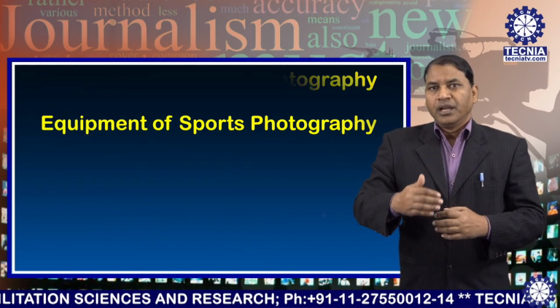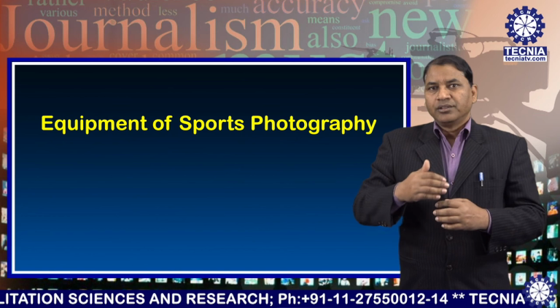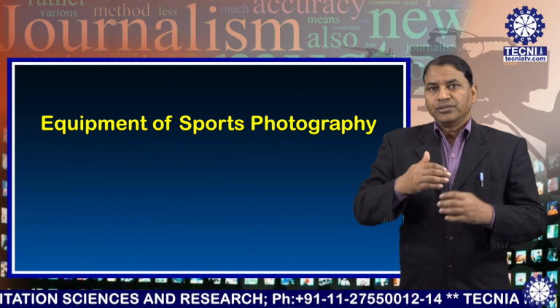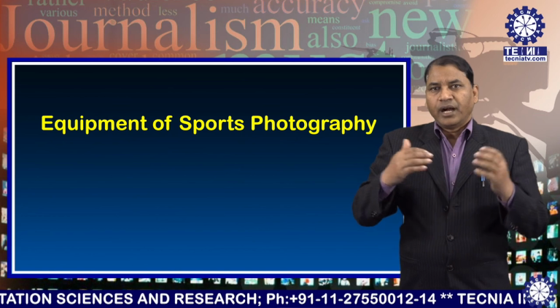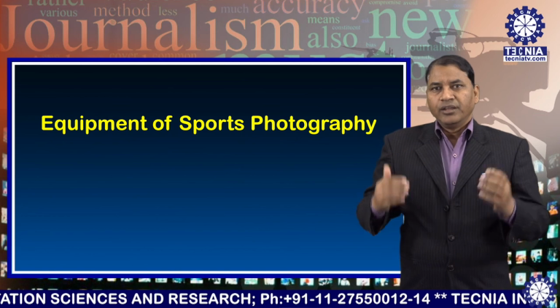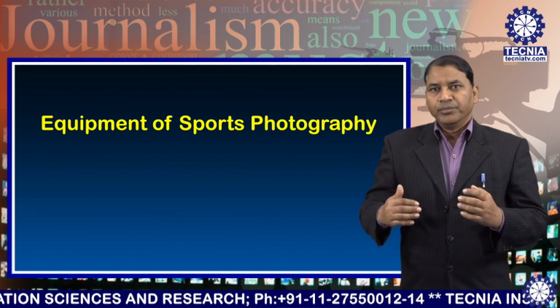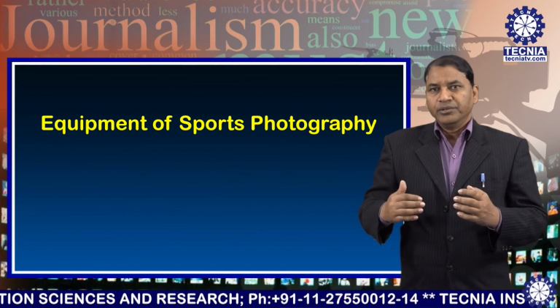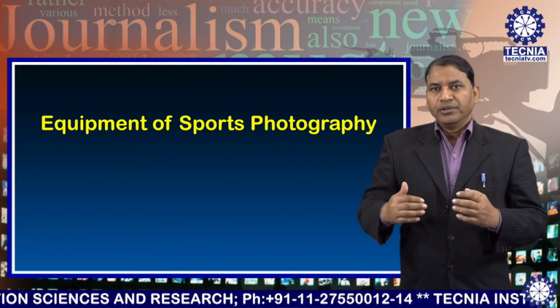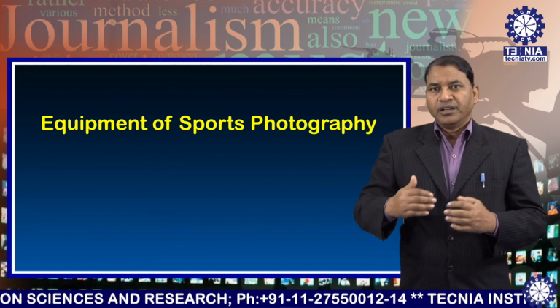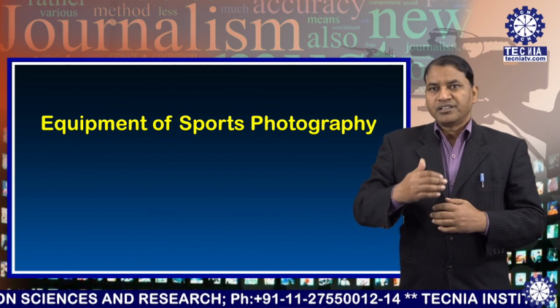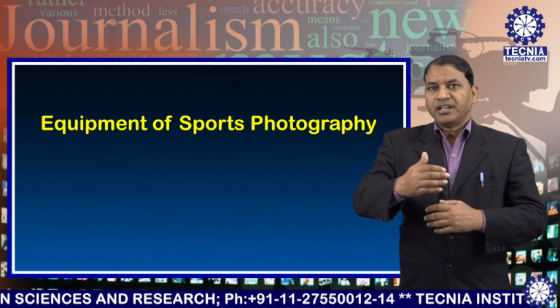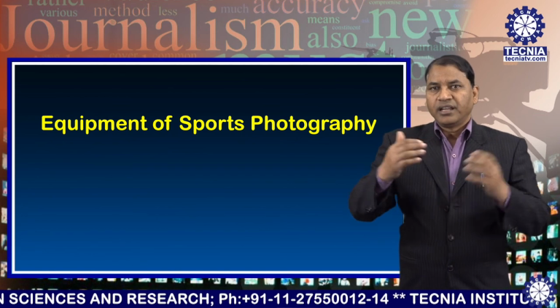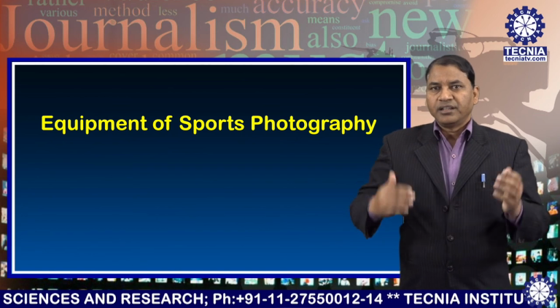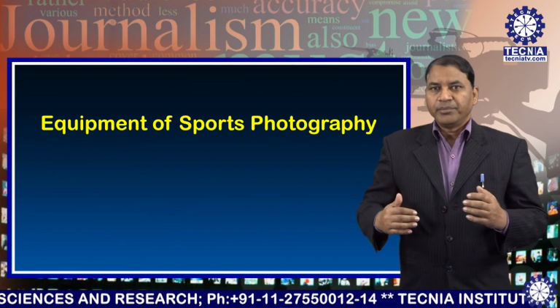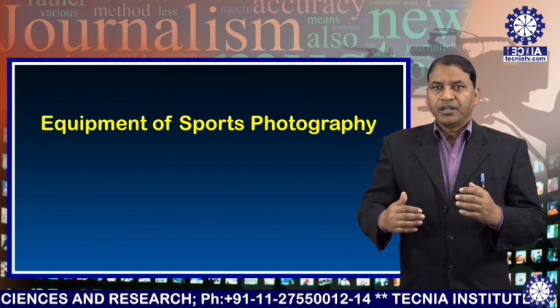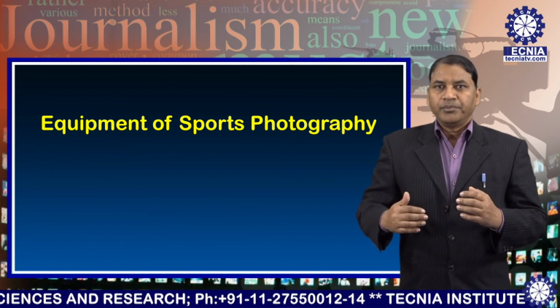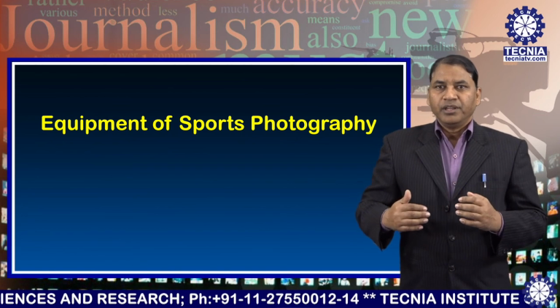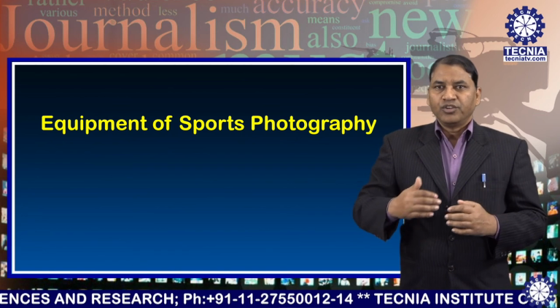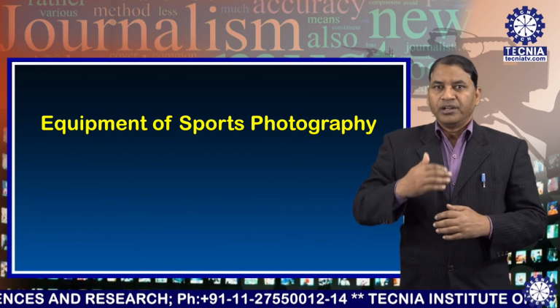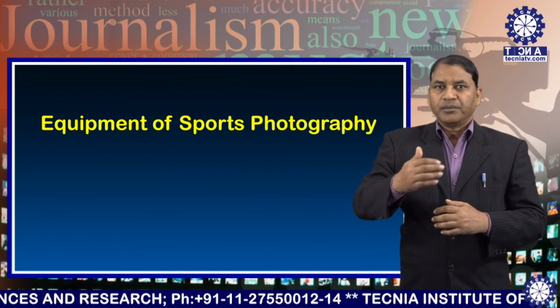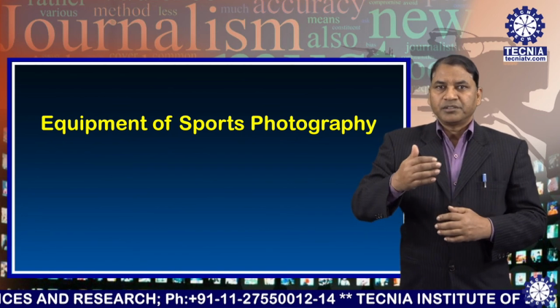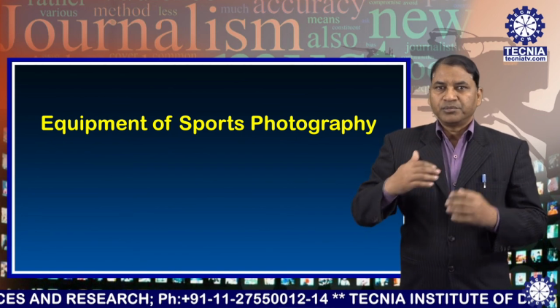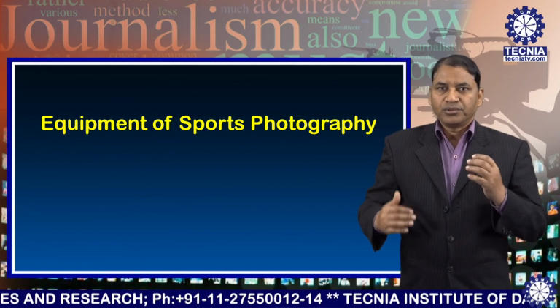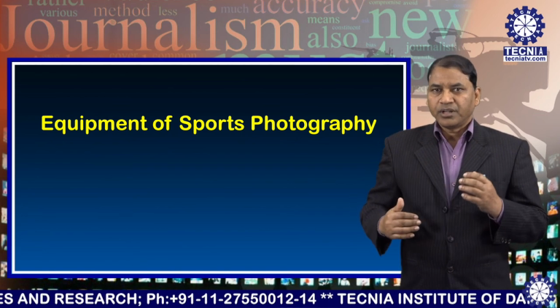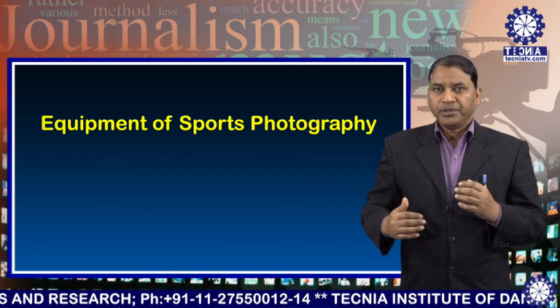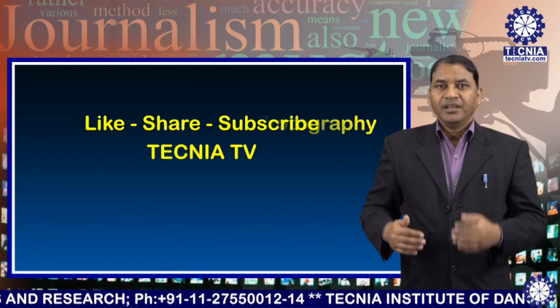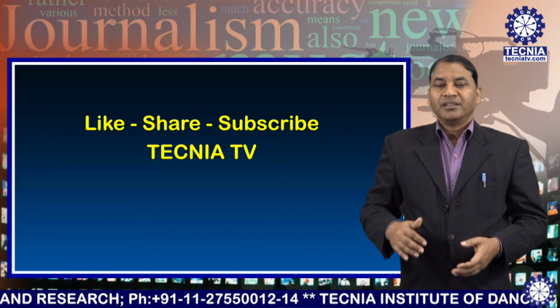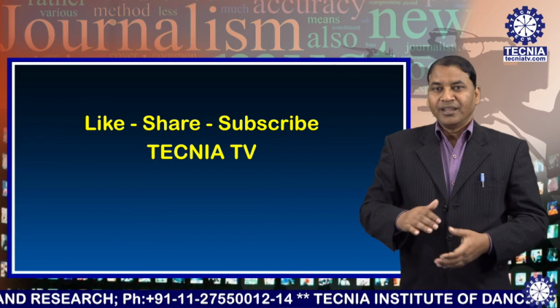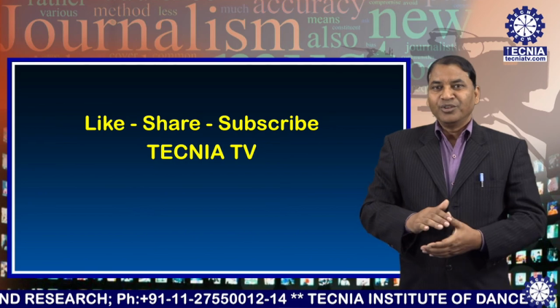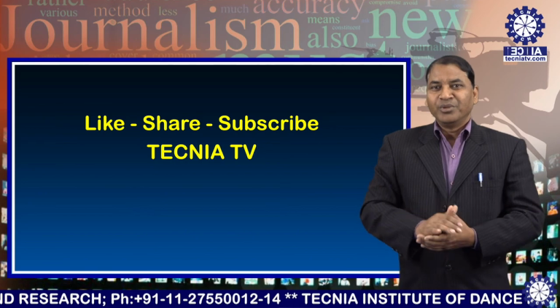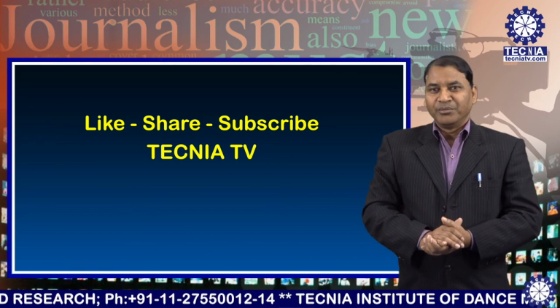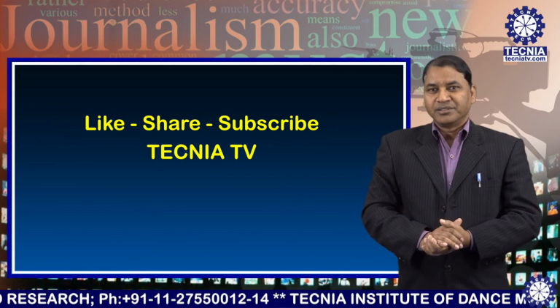So I hope you understand the topic of equipment of sports photography. Thank you very much.